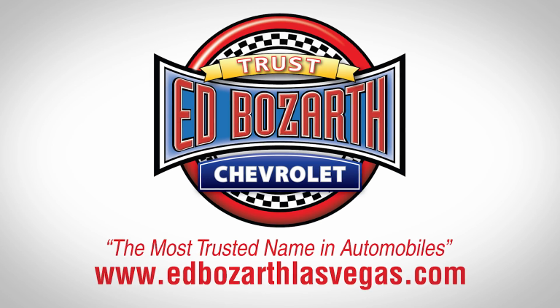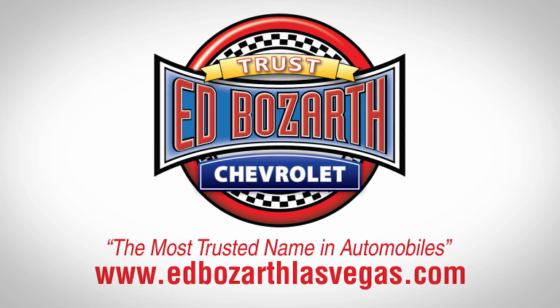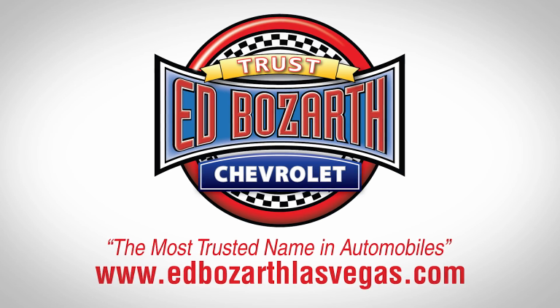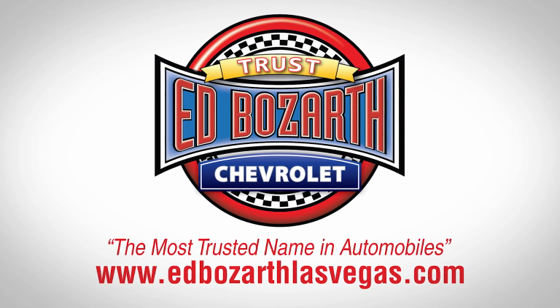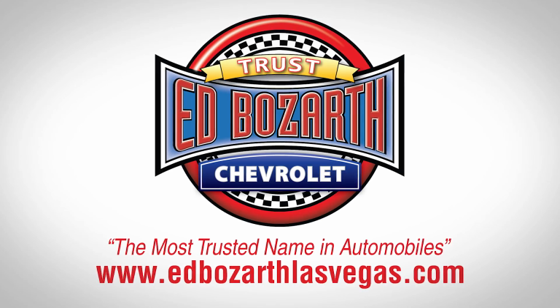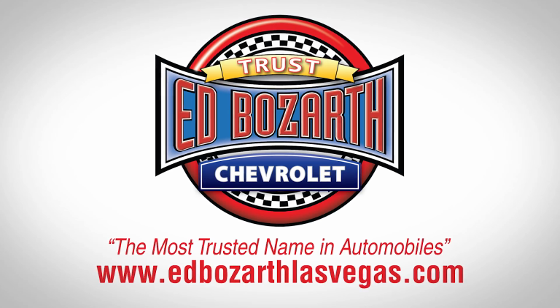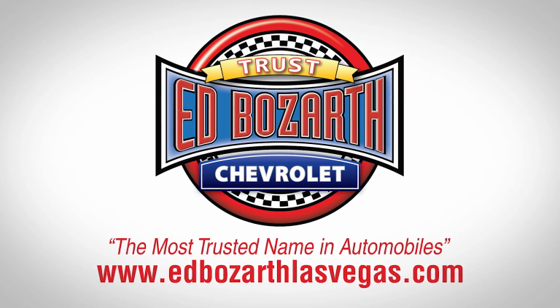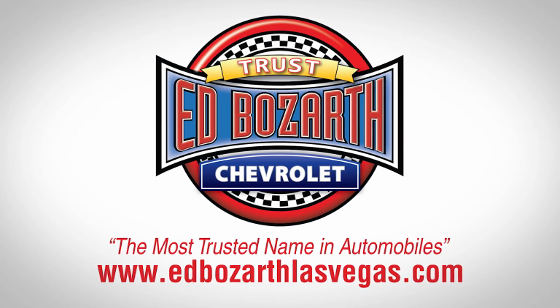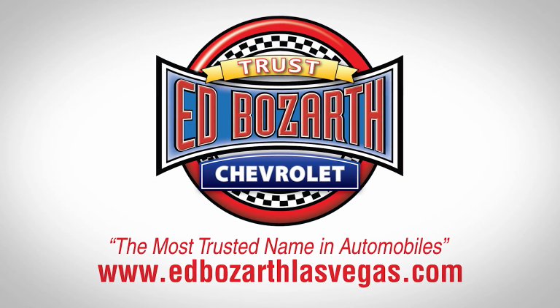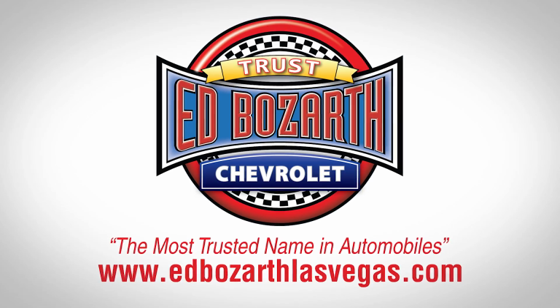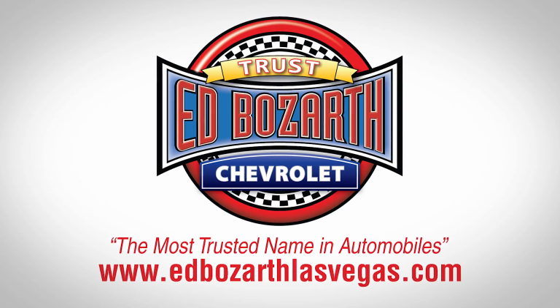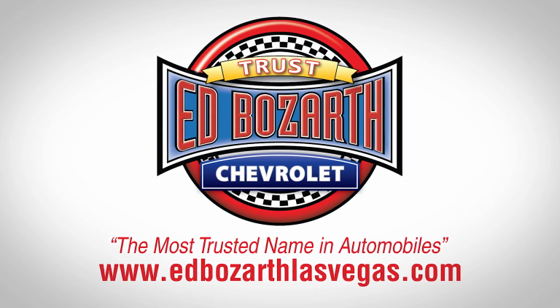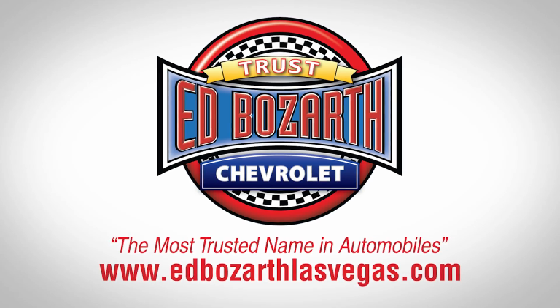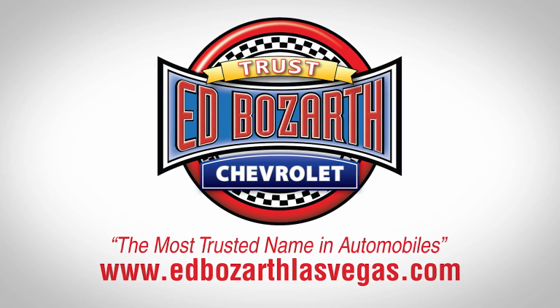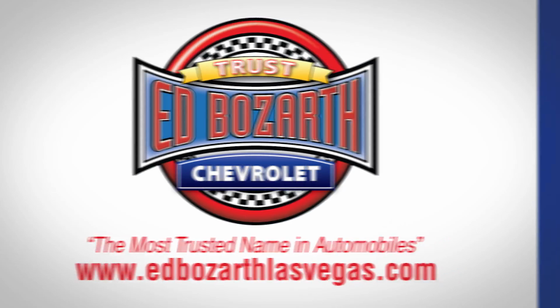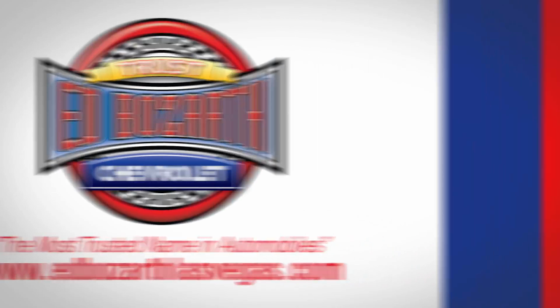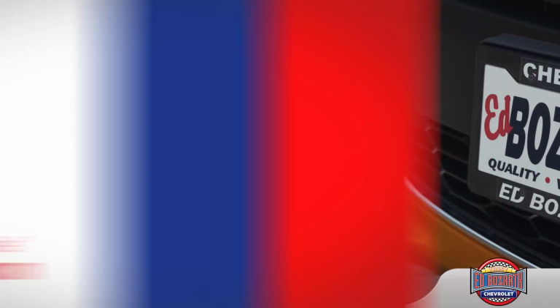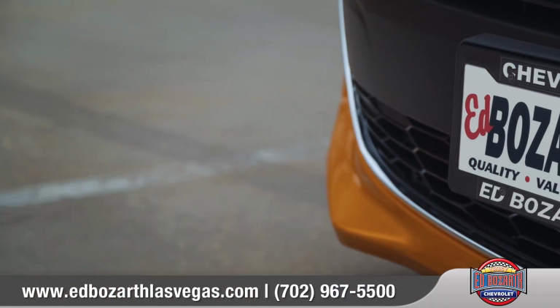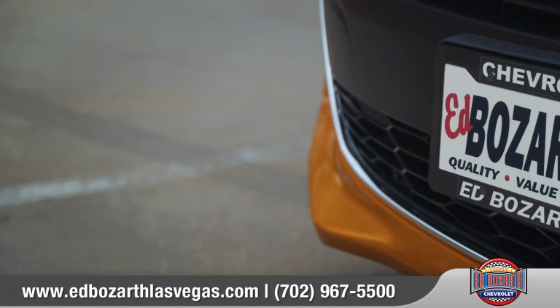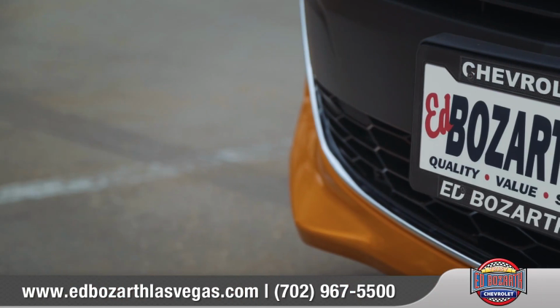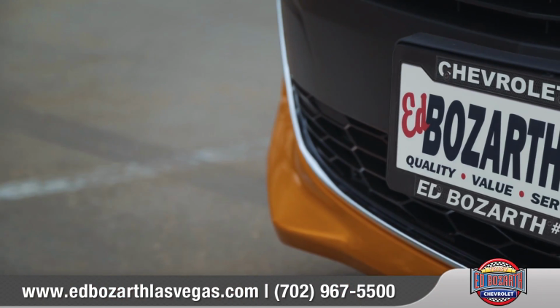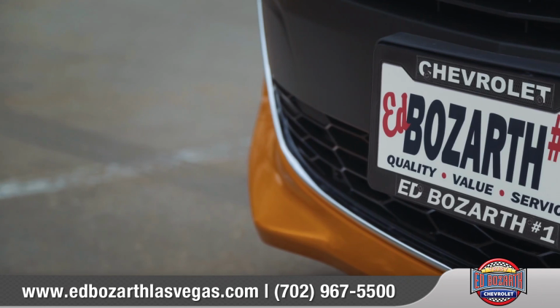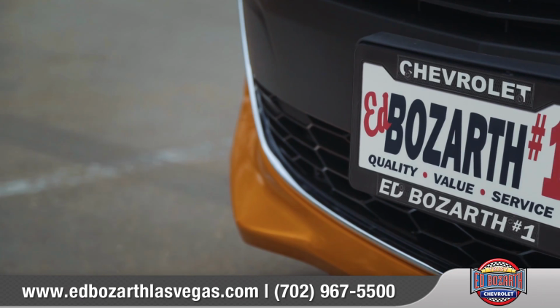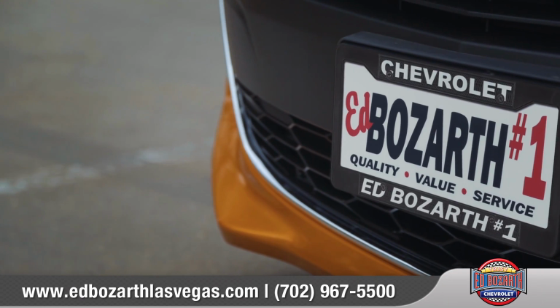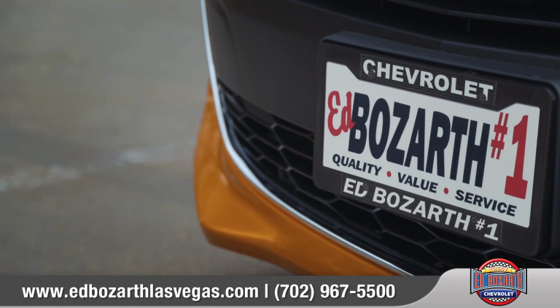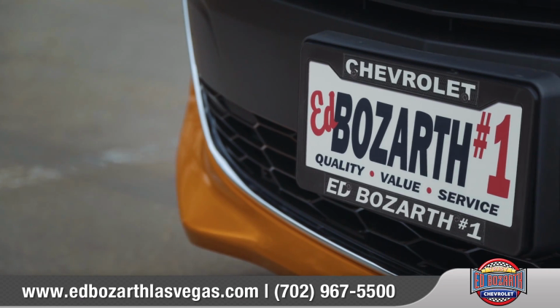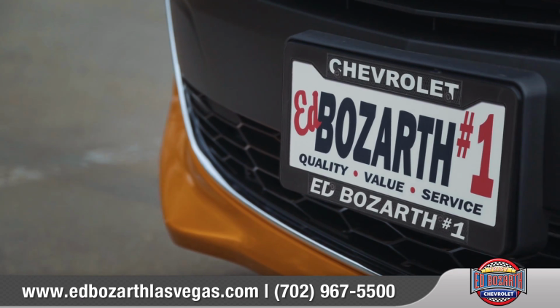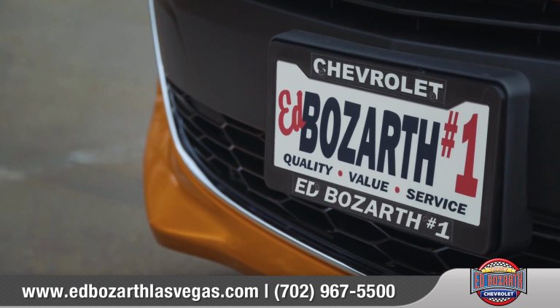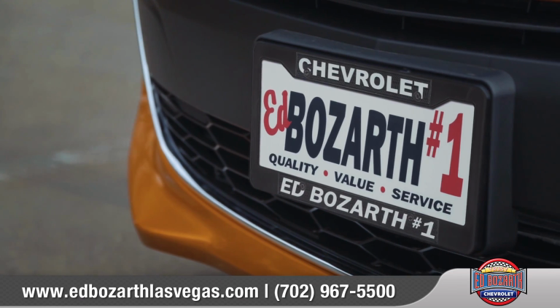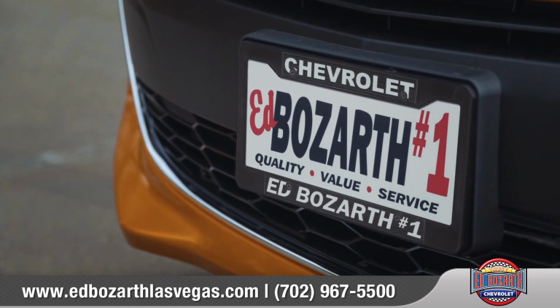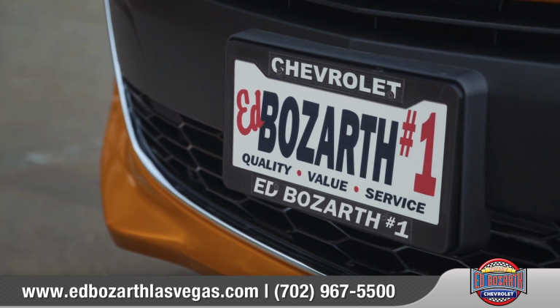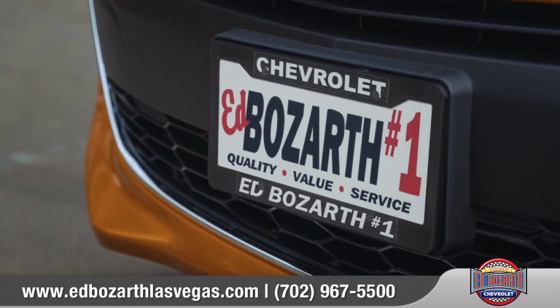At Ed Bozarth Nevada number one Chevrolet, you'll find quality, value, service, and selection.